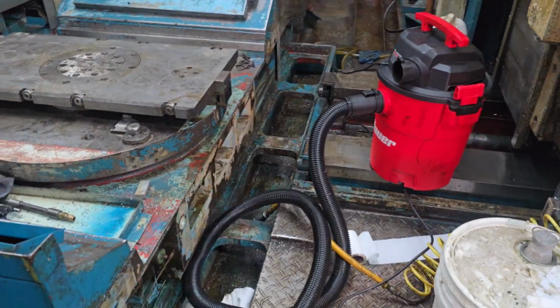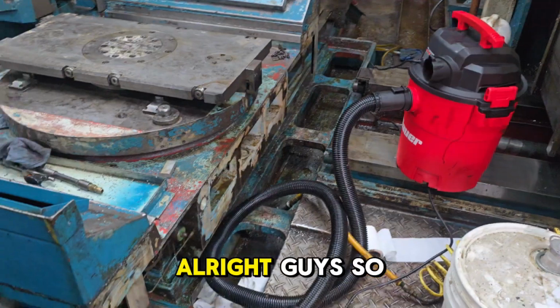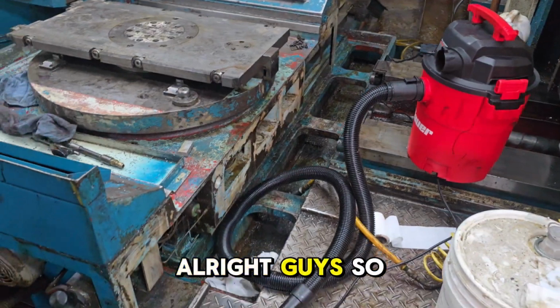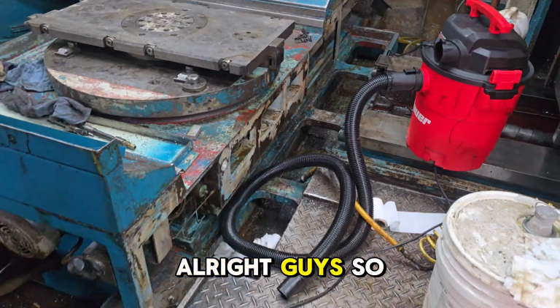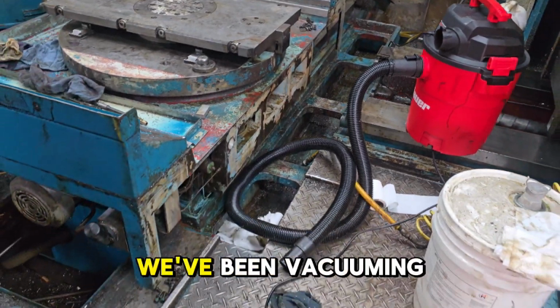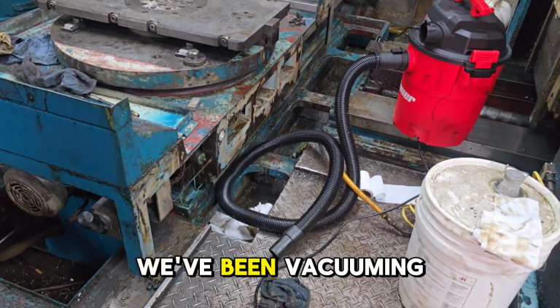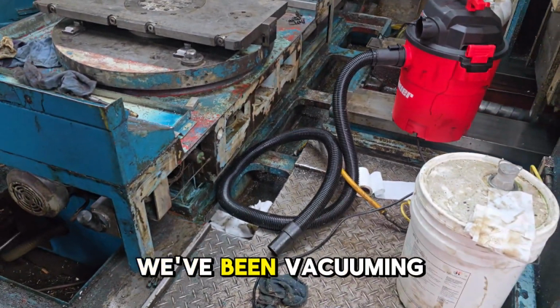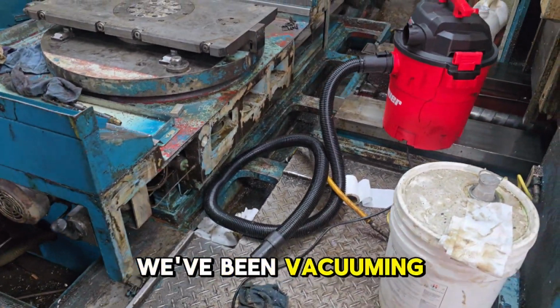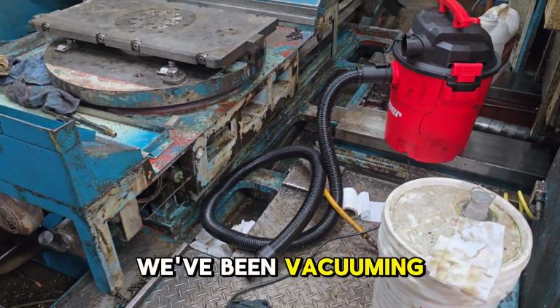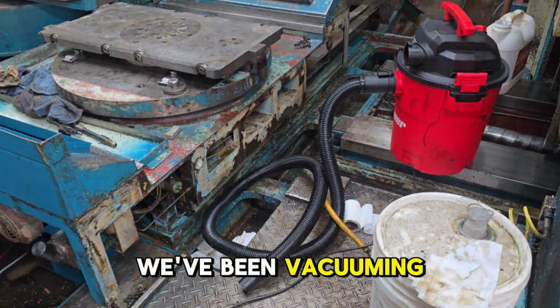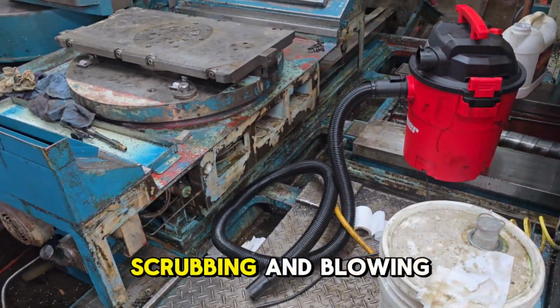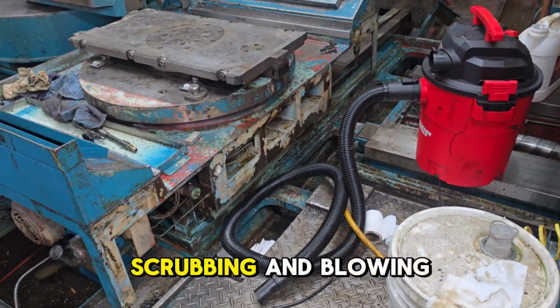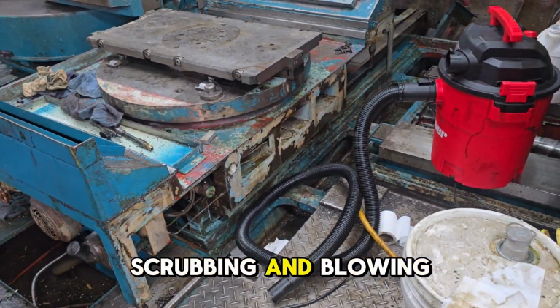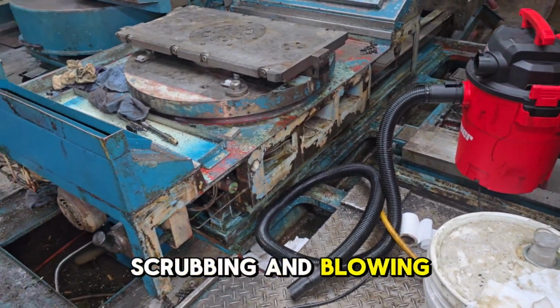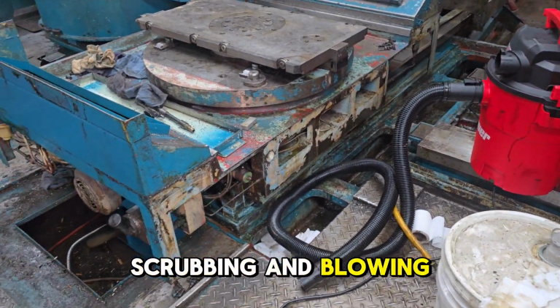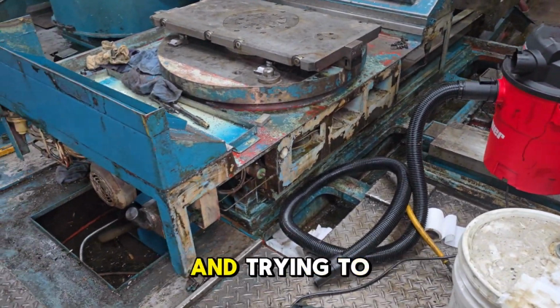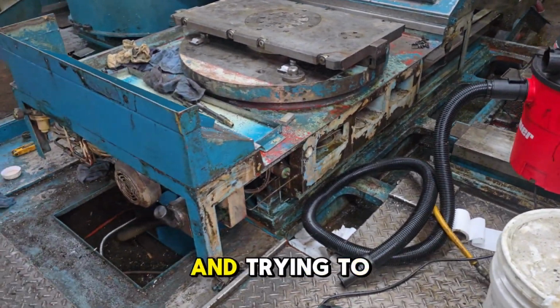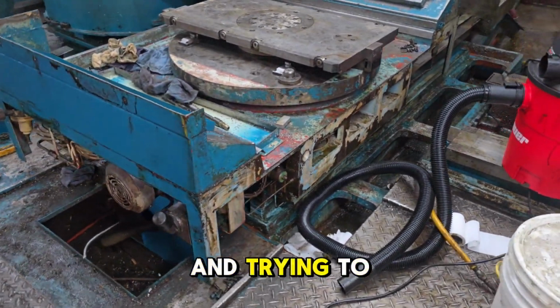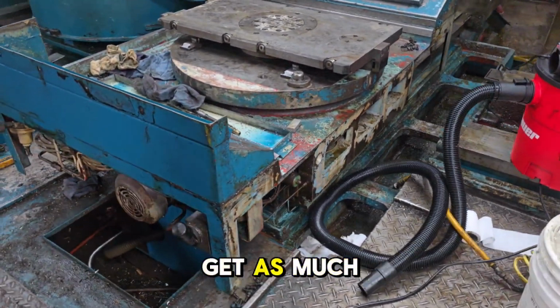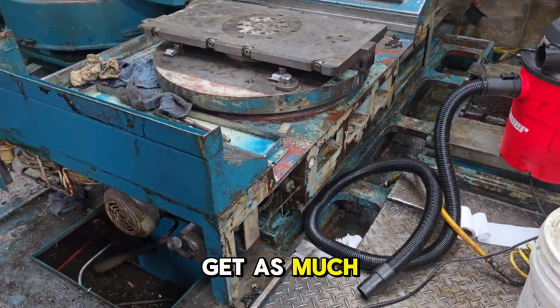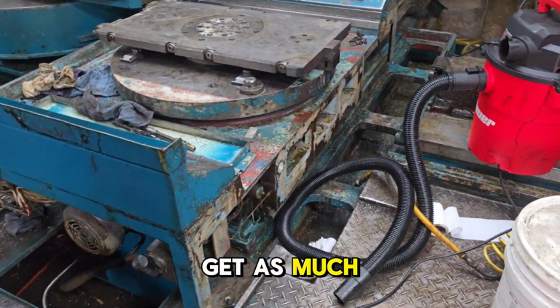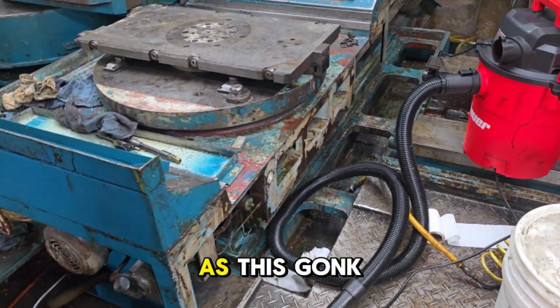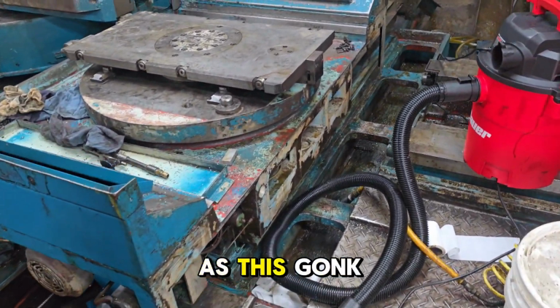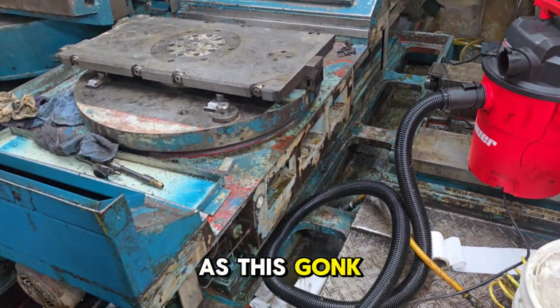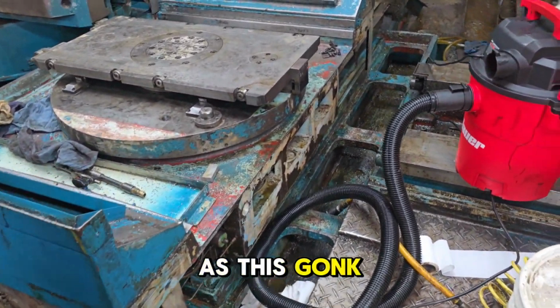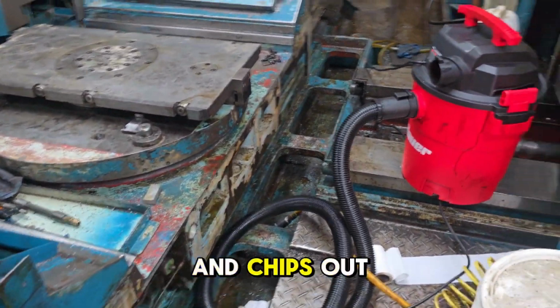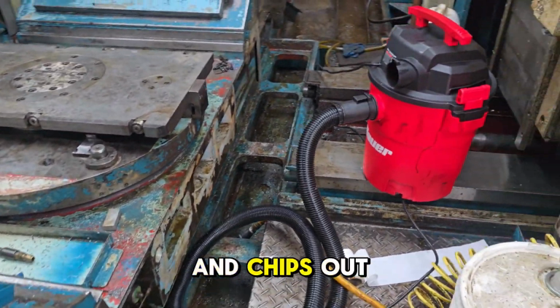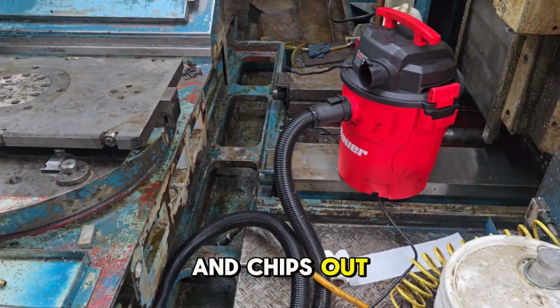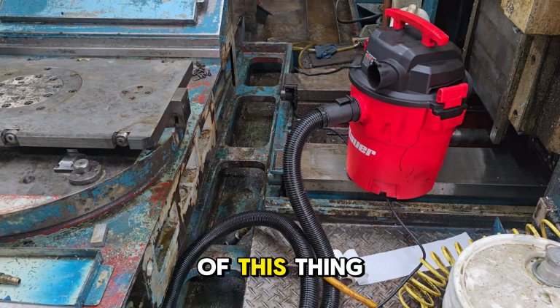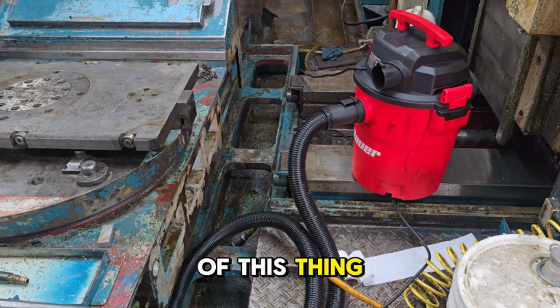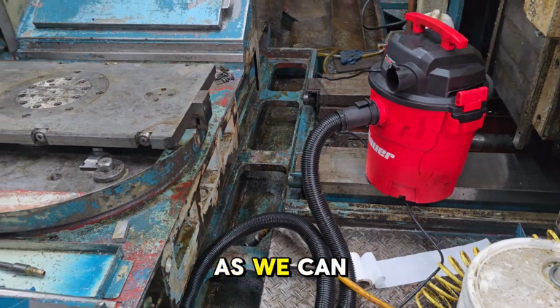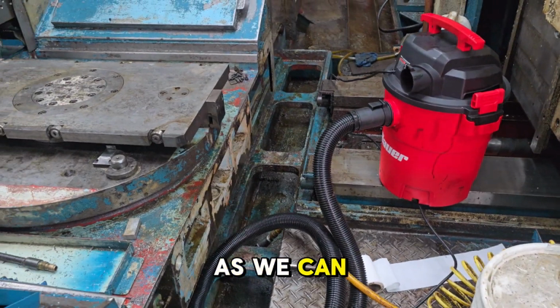Alright guys, so we've been vacuuming and scrubbing and blowing, trying to get as much of this gunk and chips out of this thing as we can.